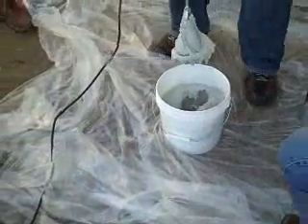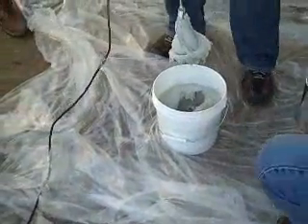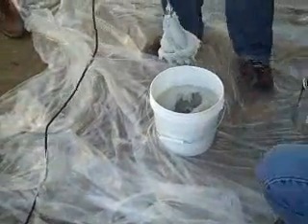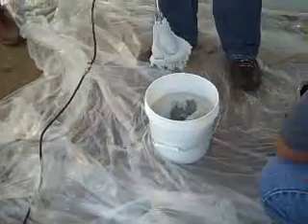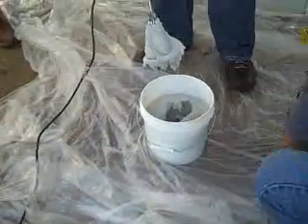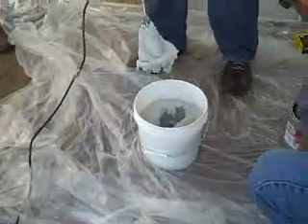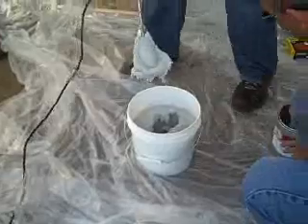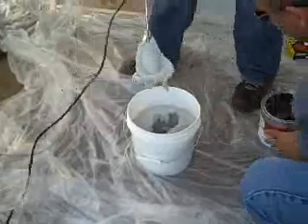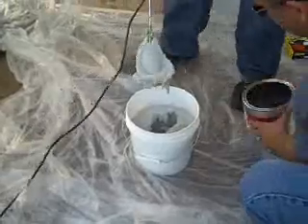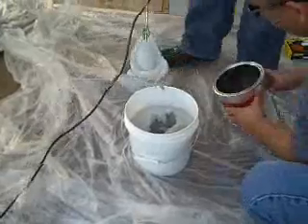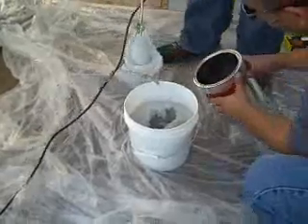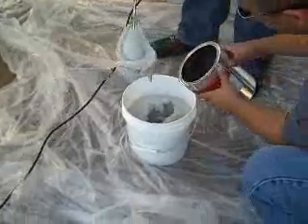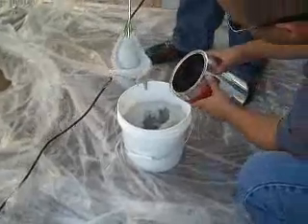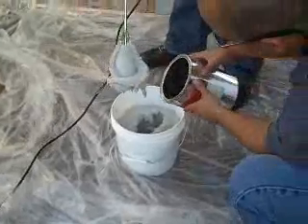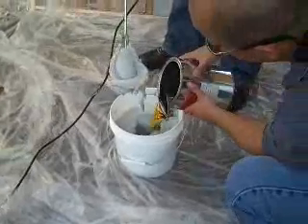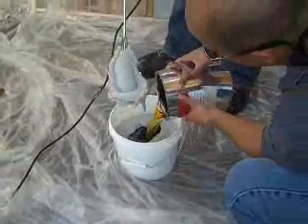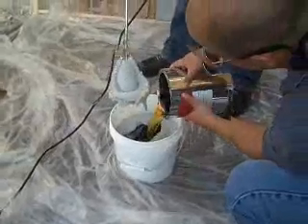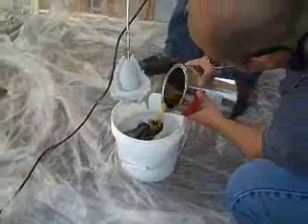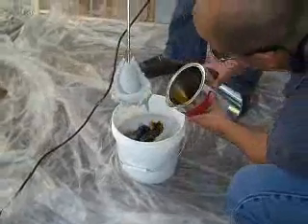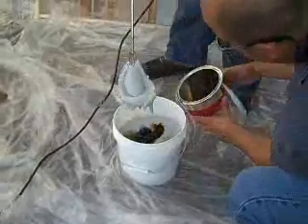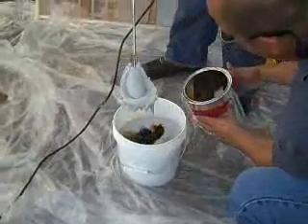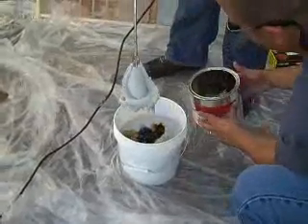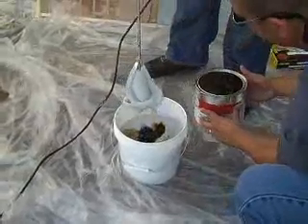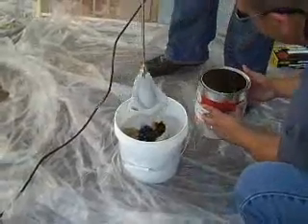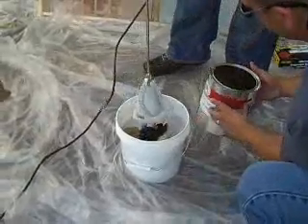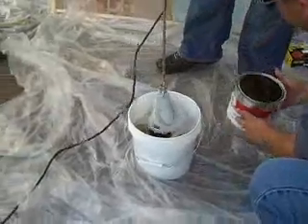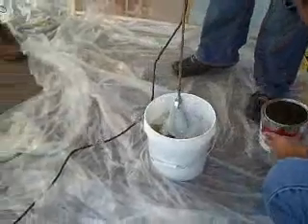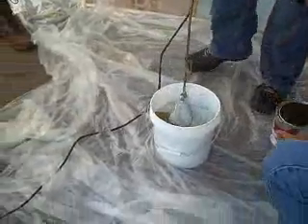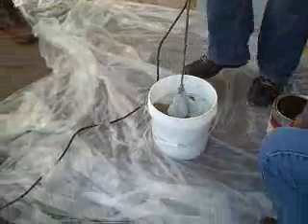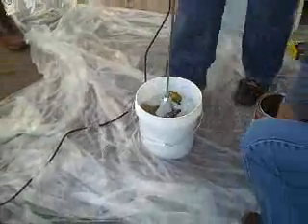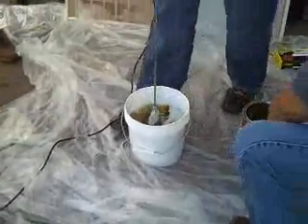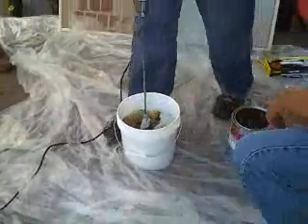So now what we're going to do is pour like half of the resin in there. I'm going to get back in there again.